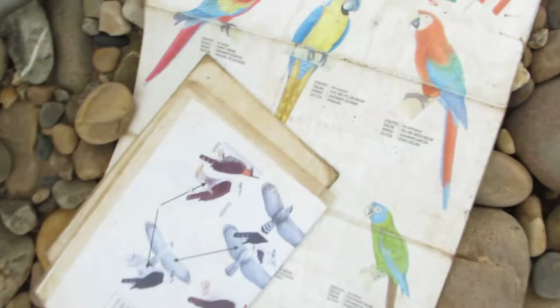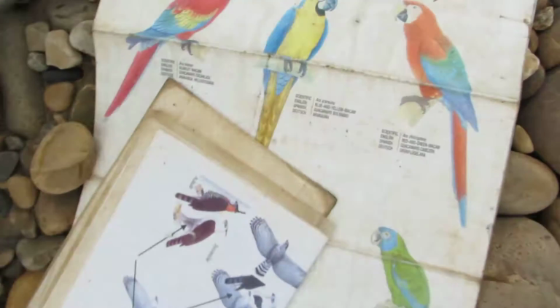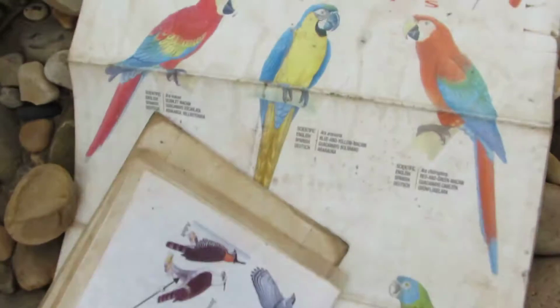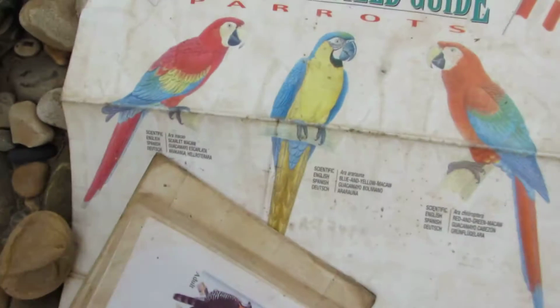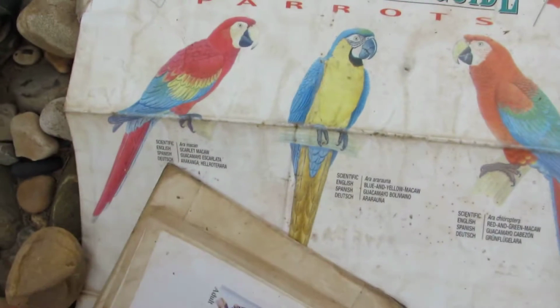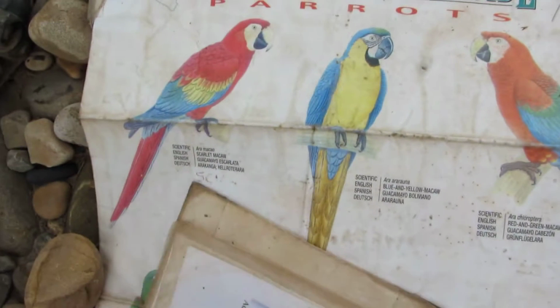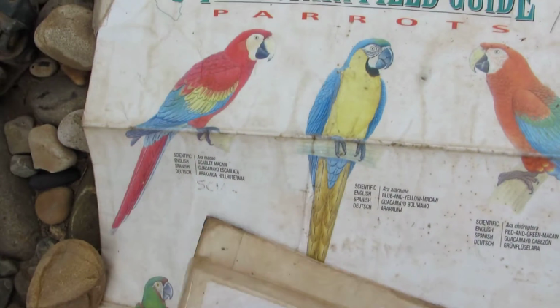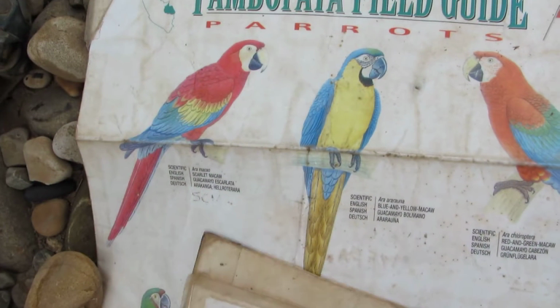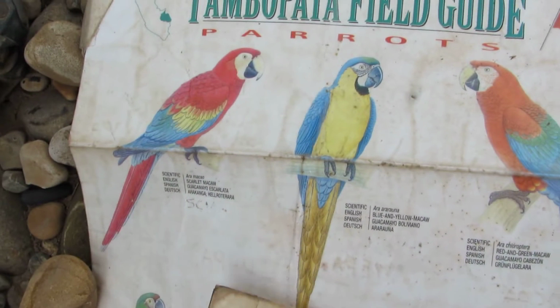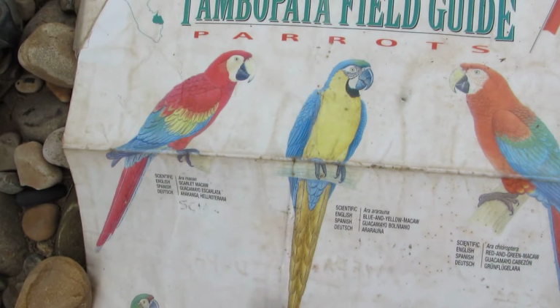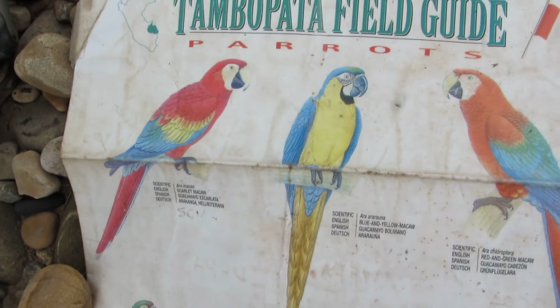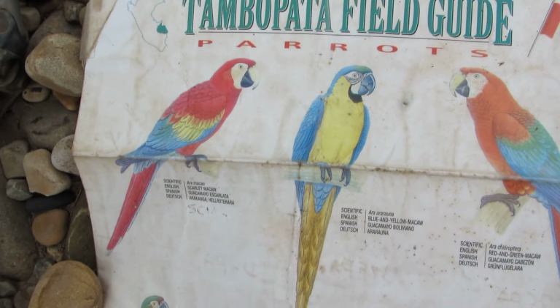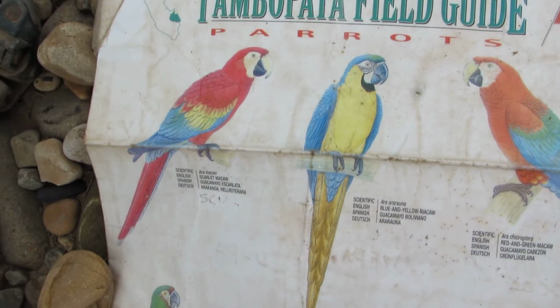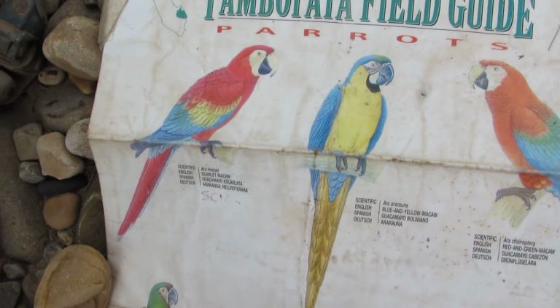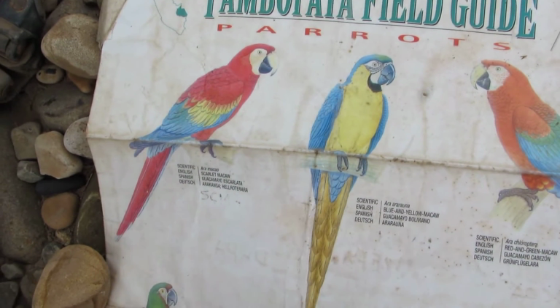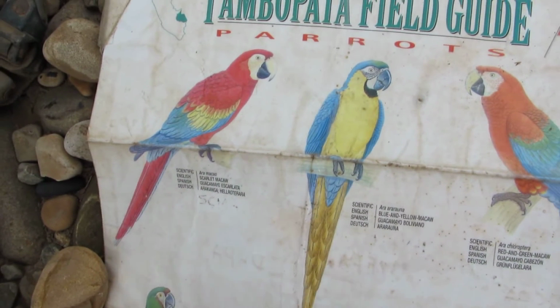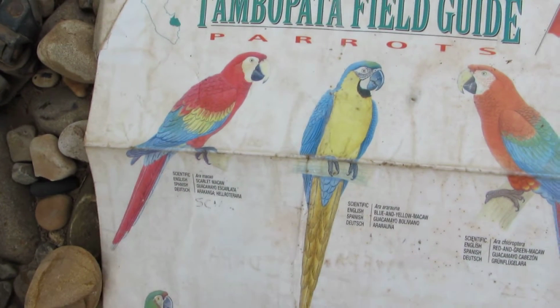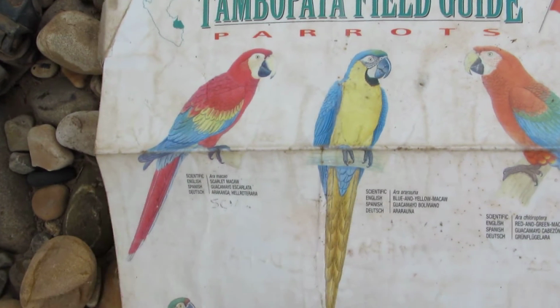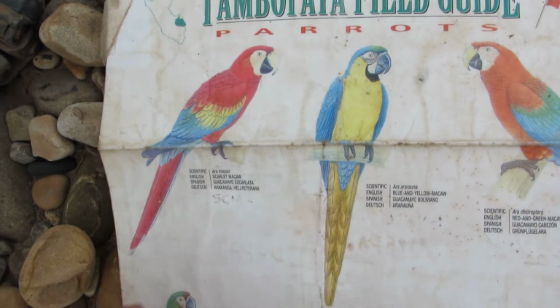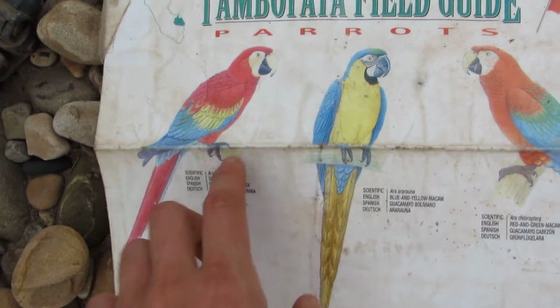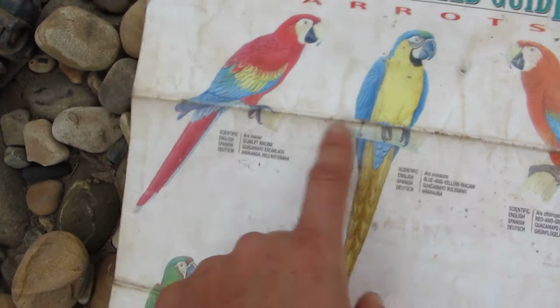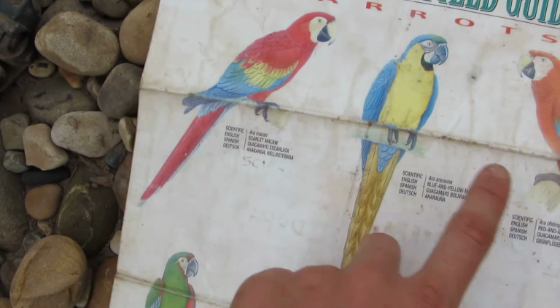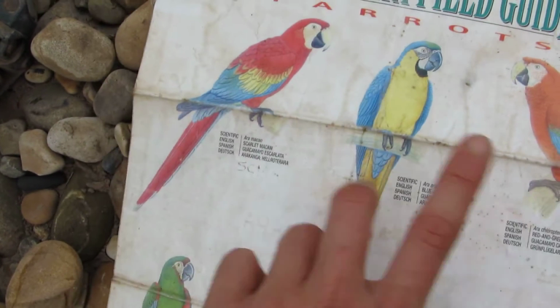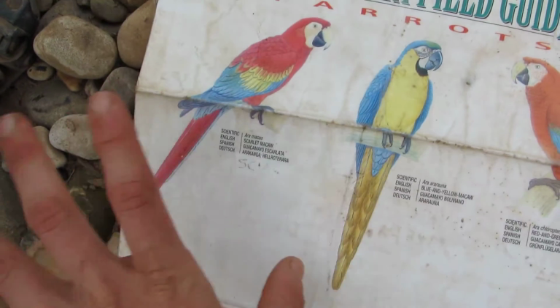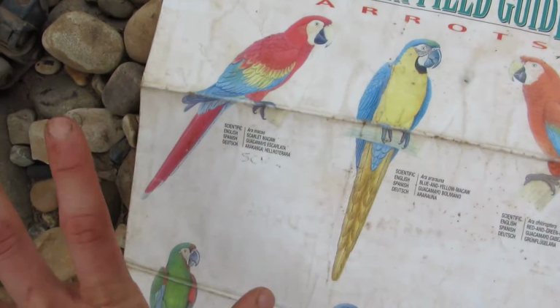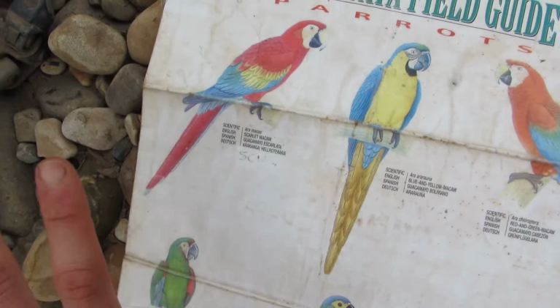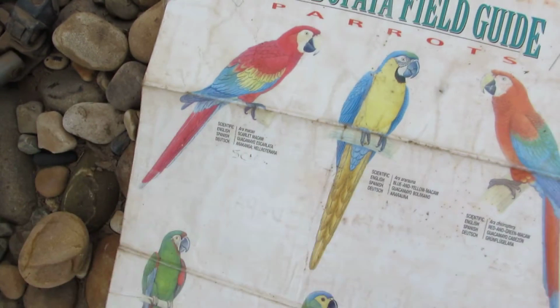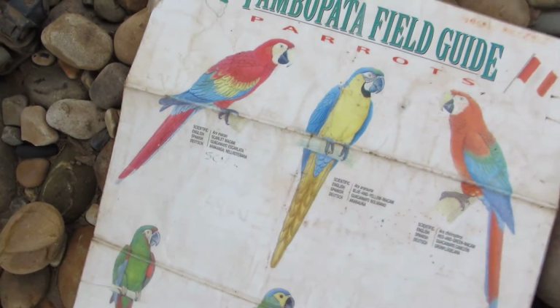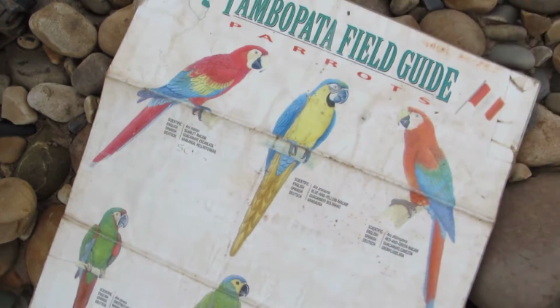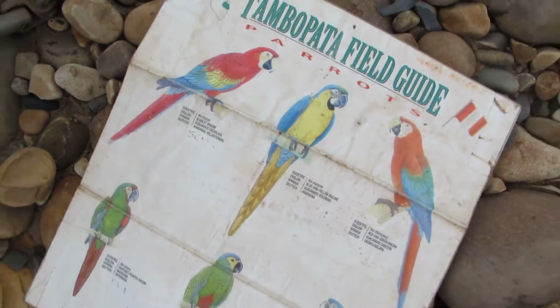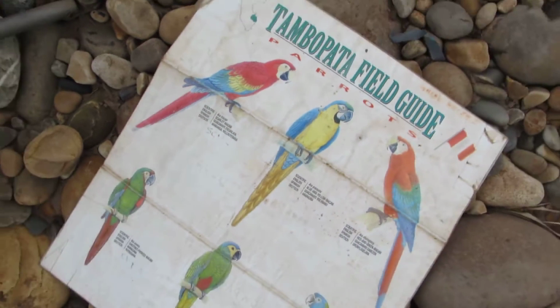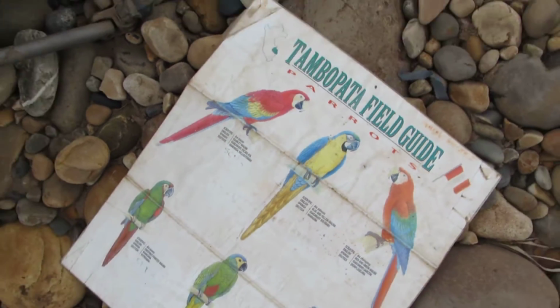These are some of the birds that arrive there — big, beautiful macaws.